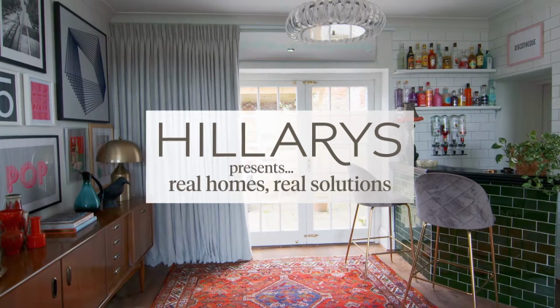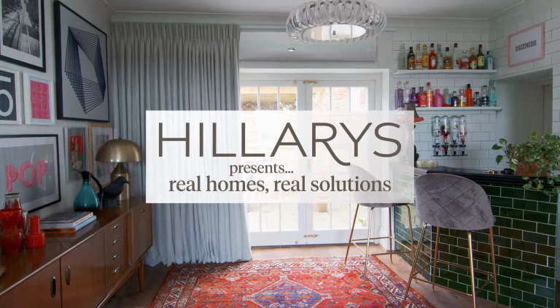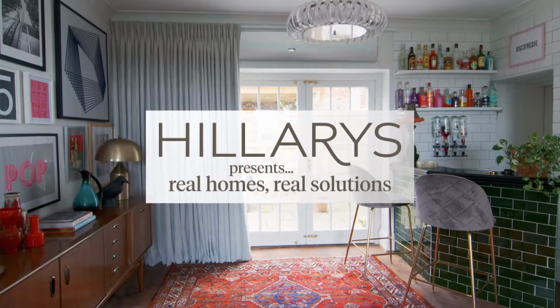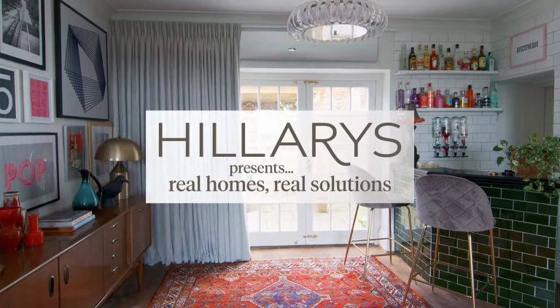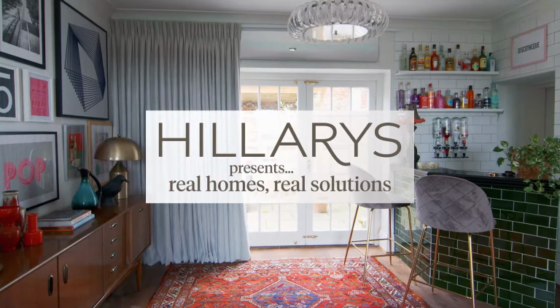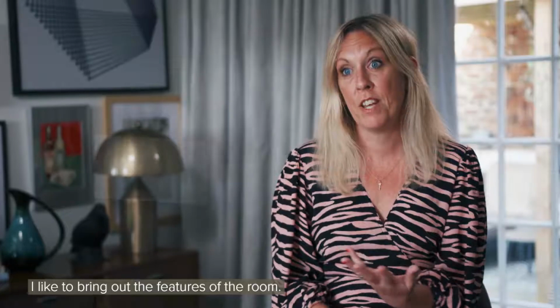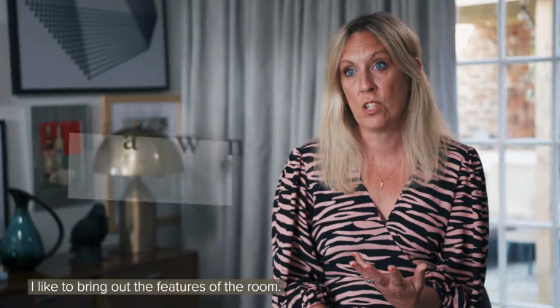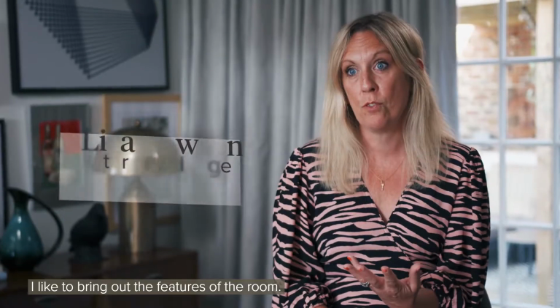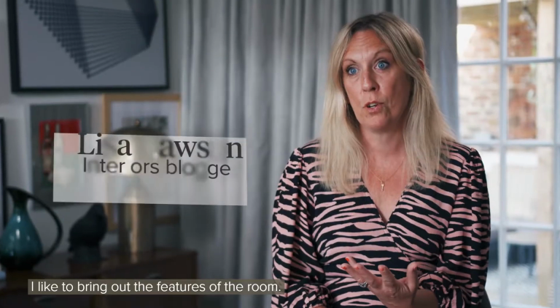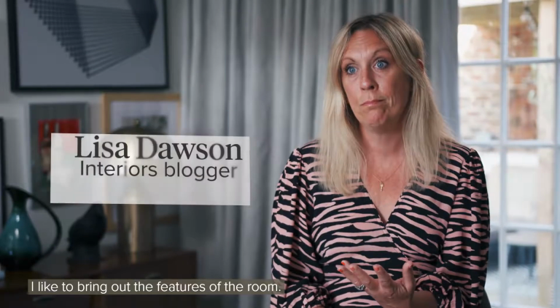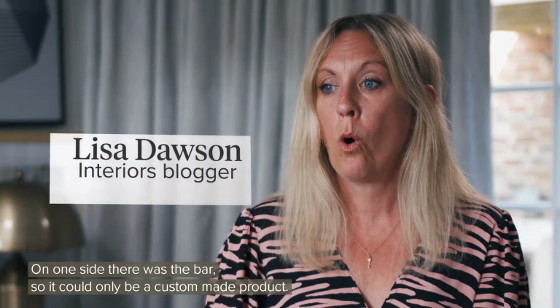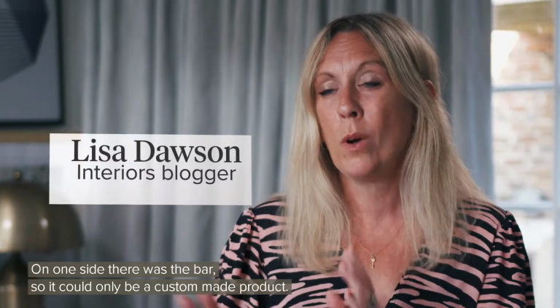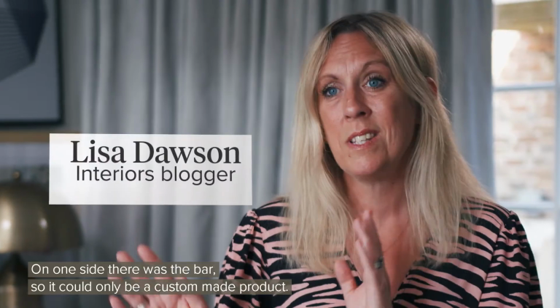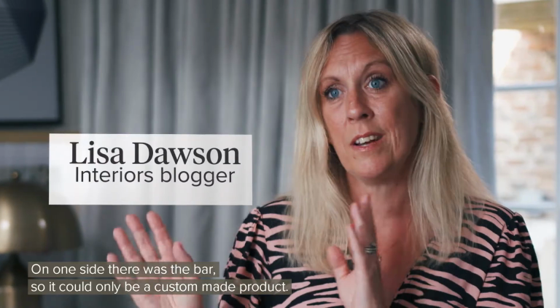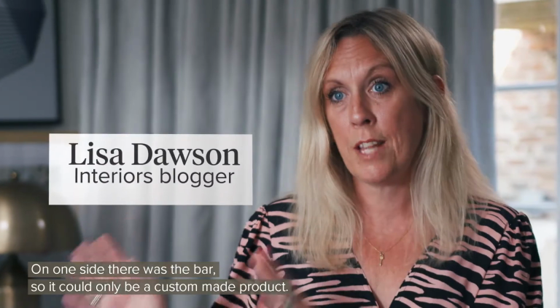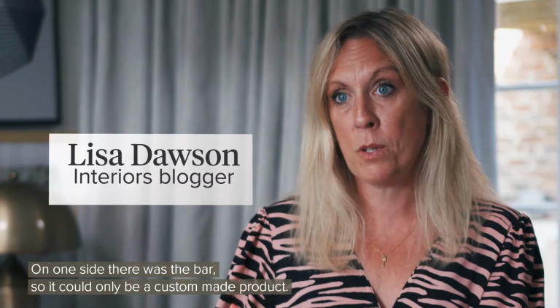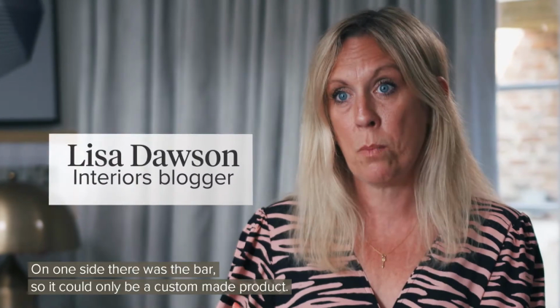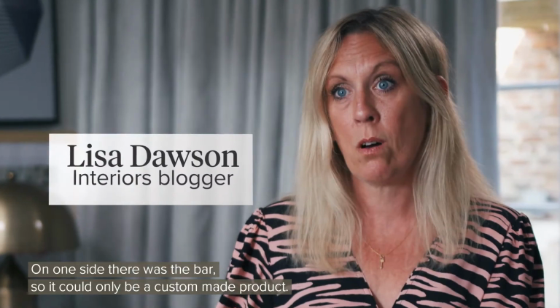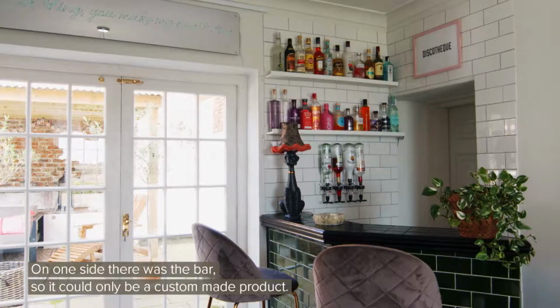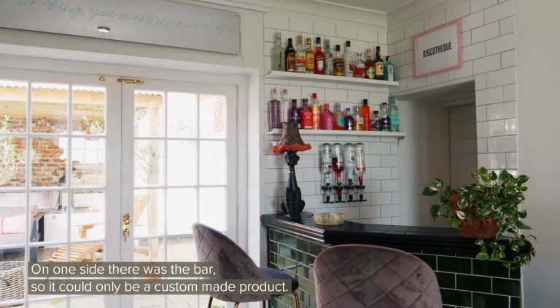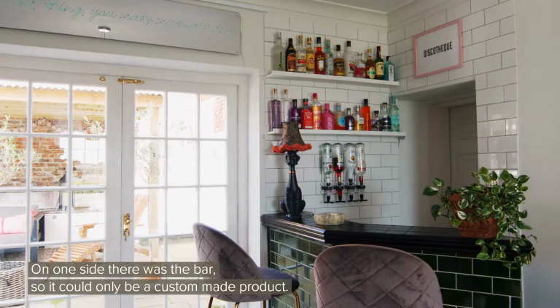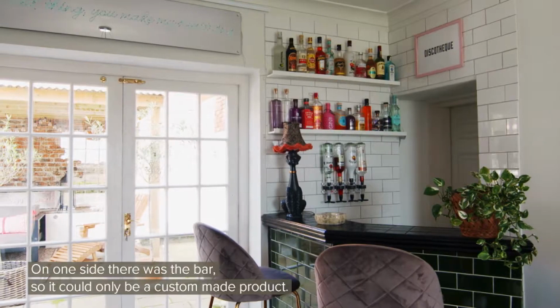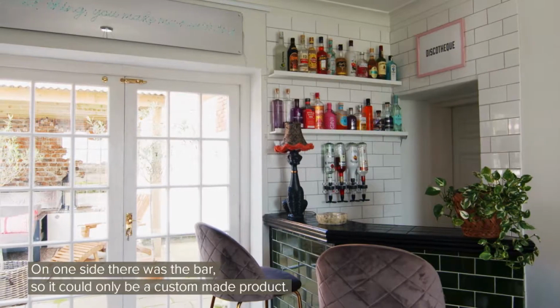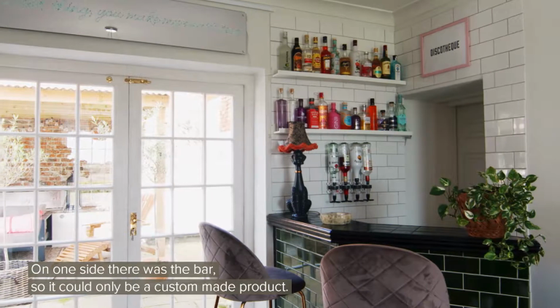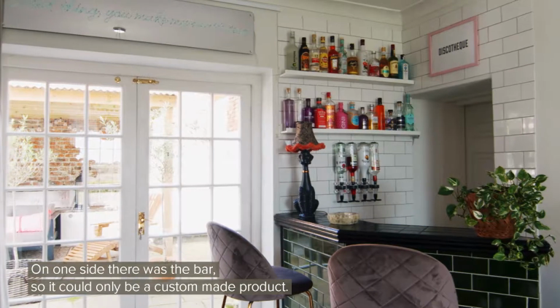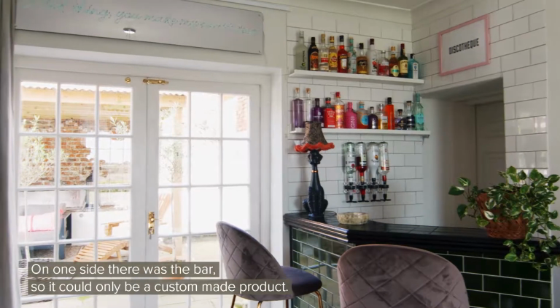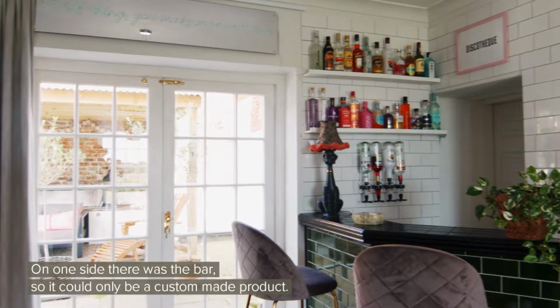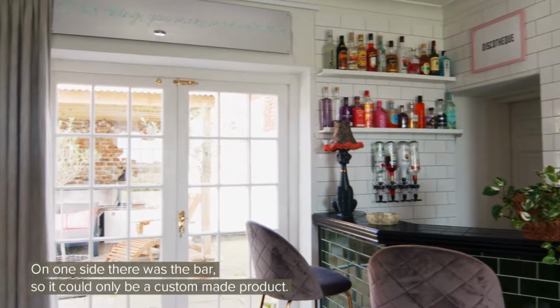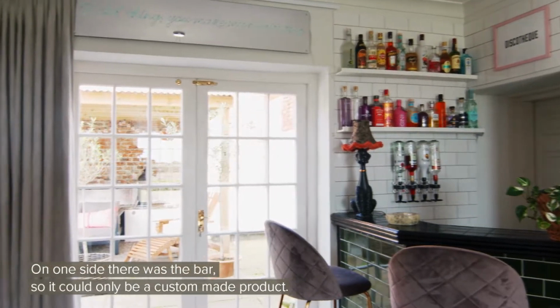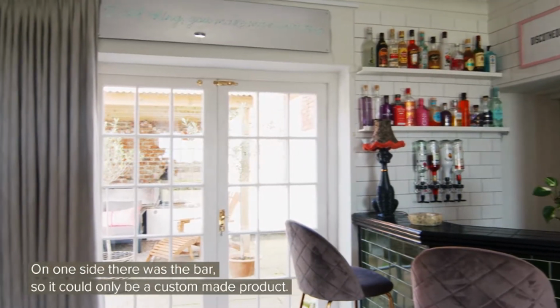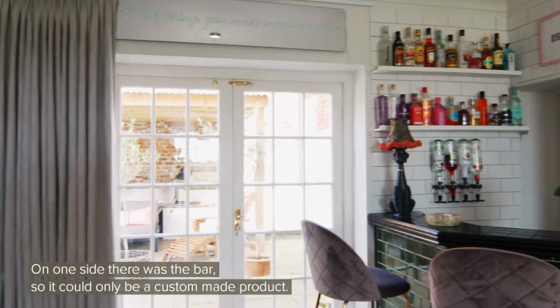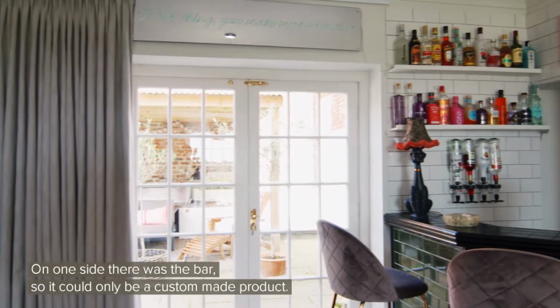I like to bring out the features of the room. On one side there was the bar, so it could only be a custom-made product.